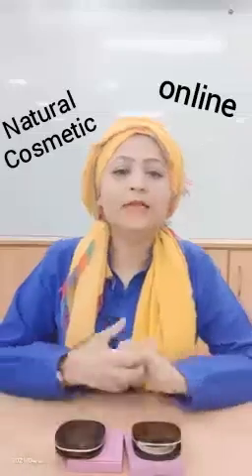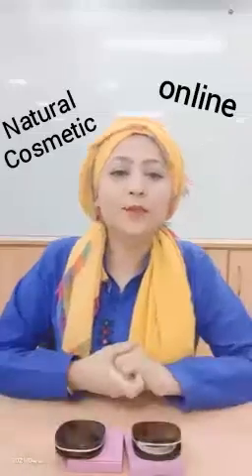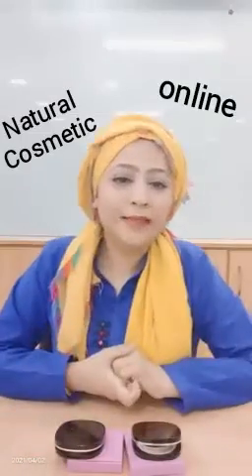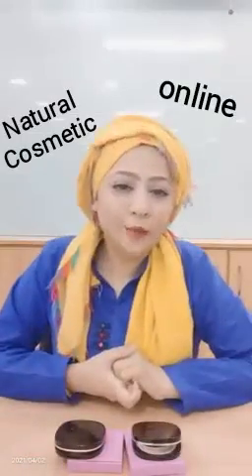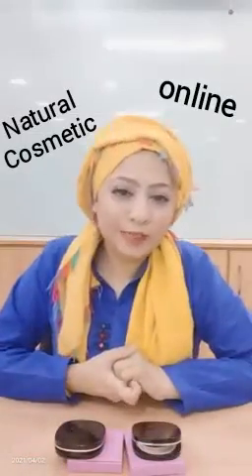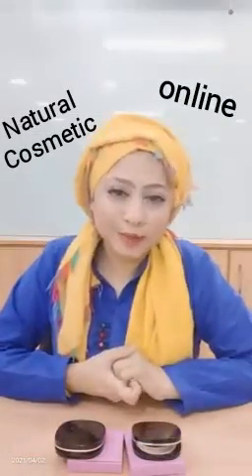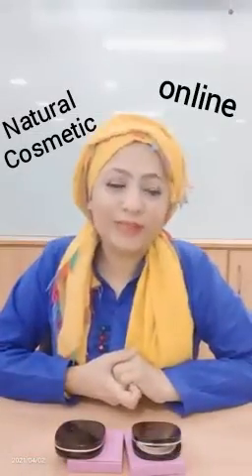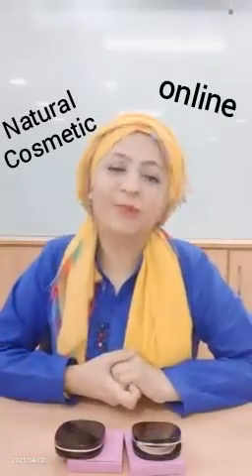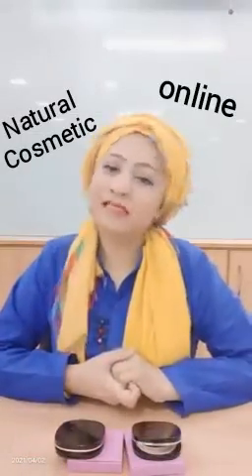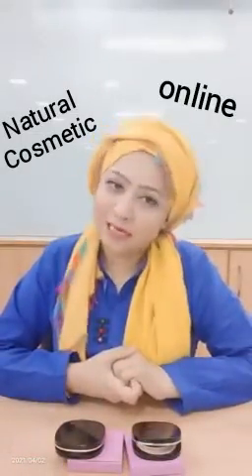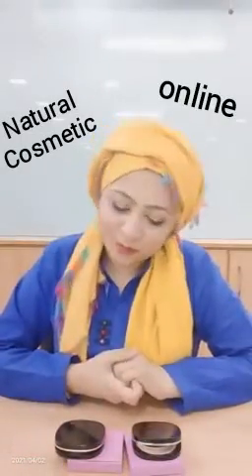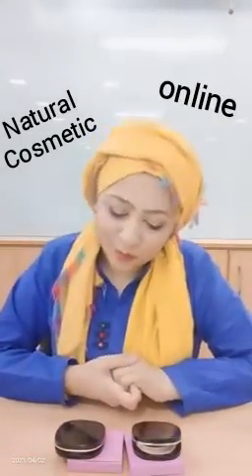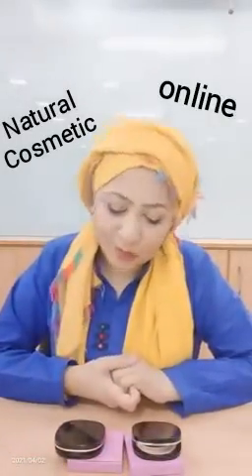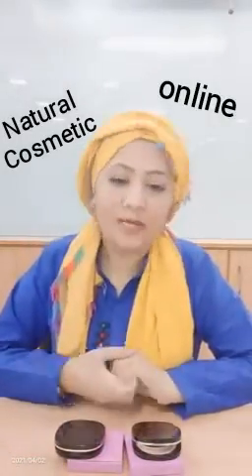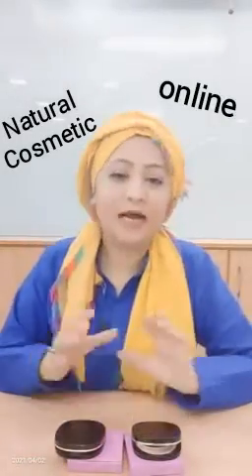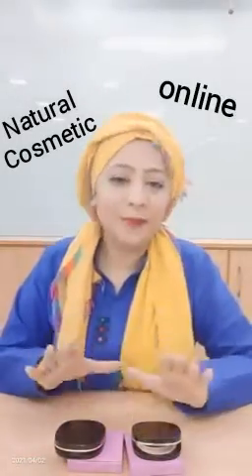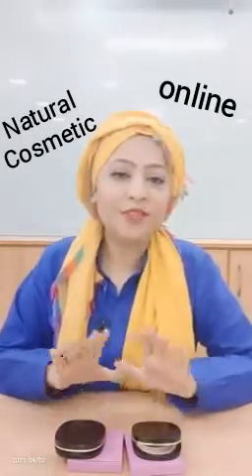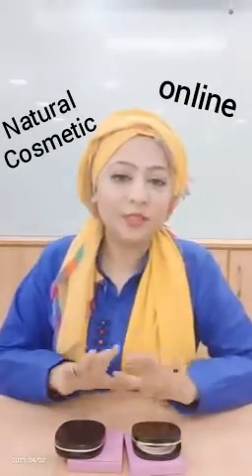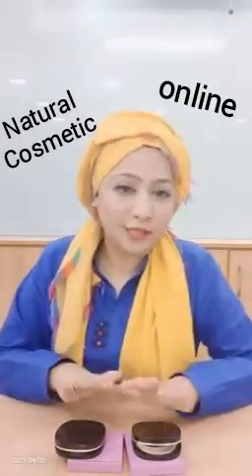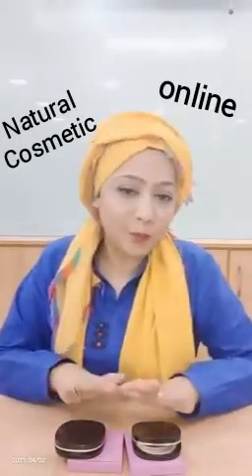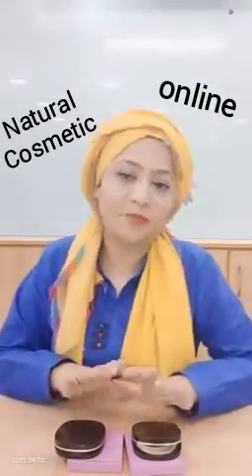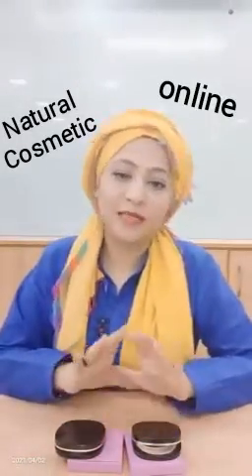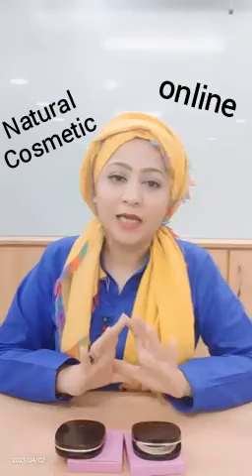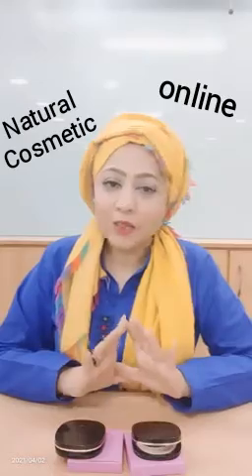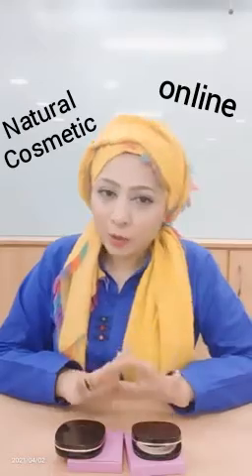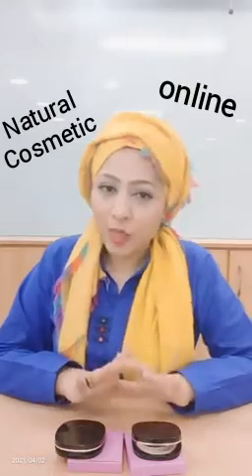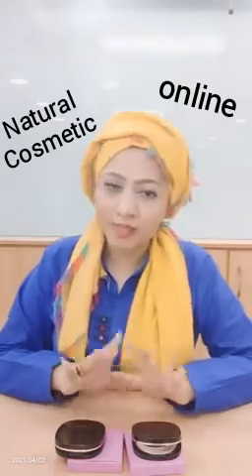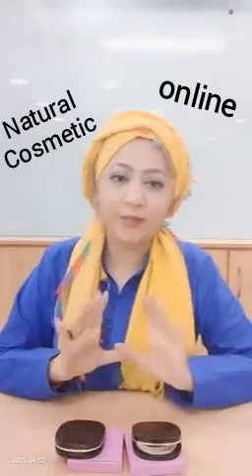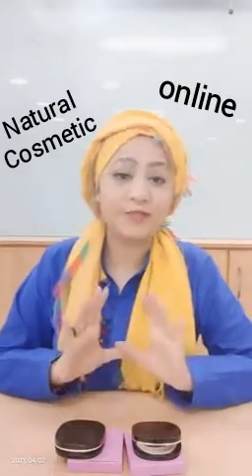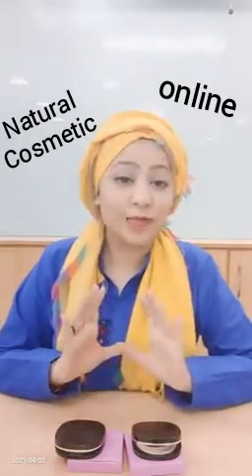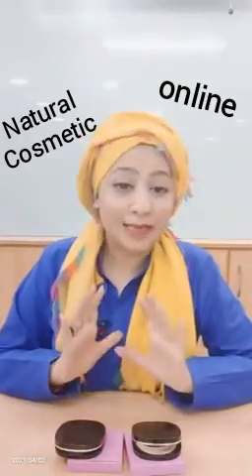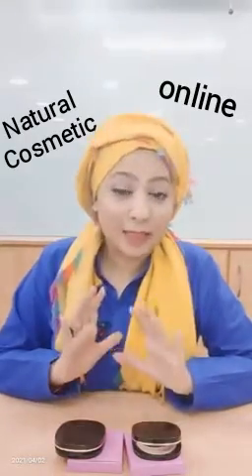Assalamualaikum Faheem Uneet, how are you all? I am sharing with you a new product in our catalog.